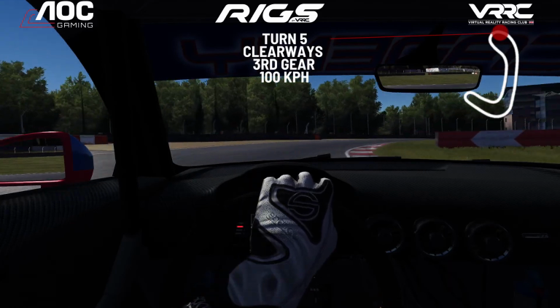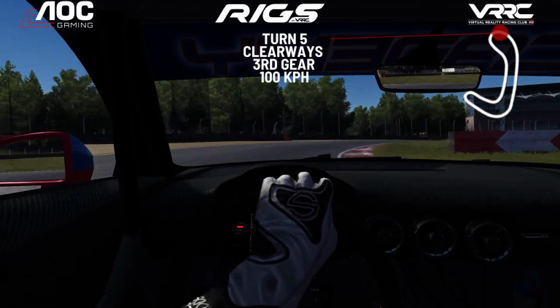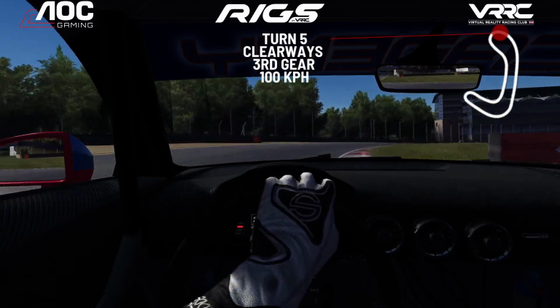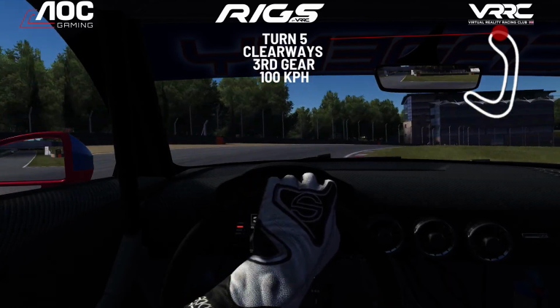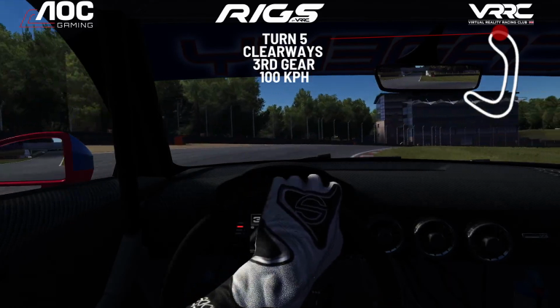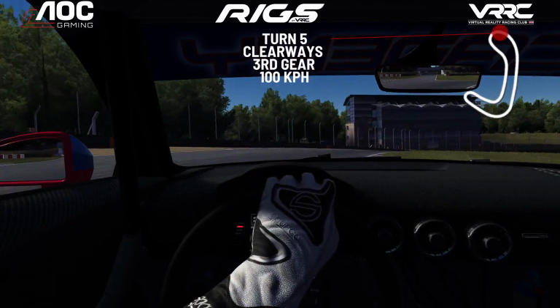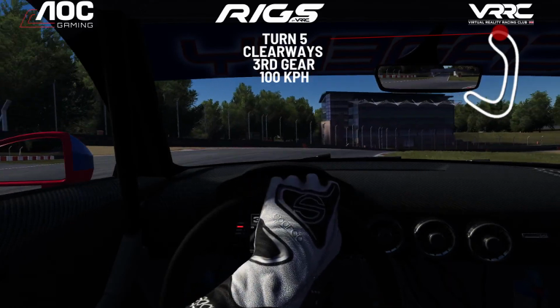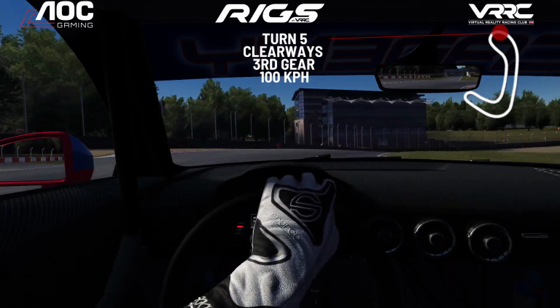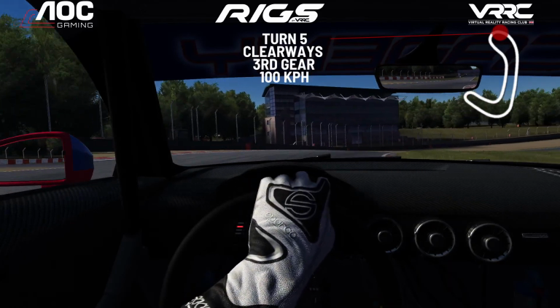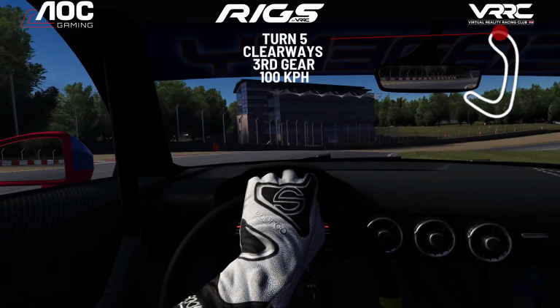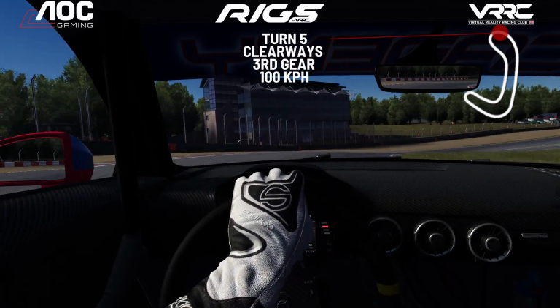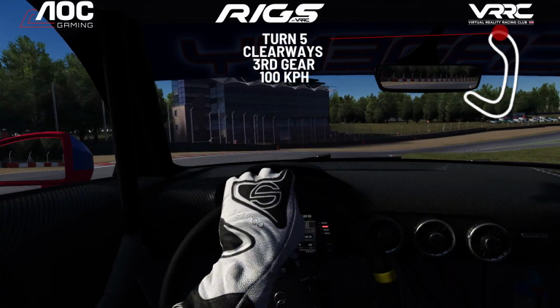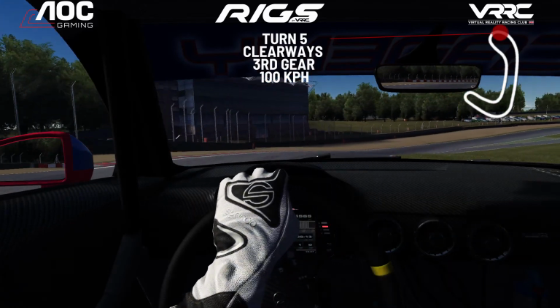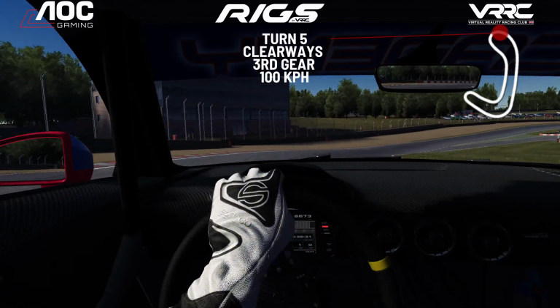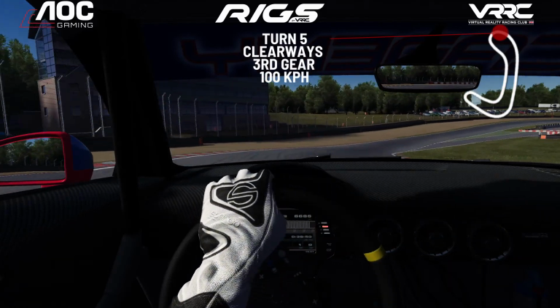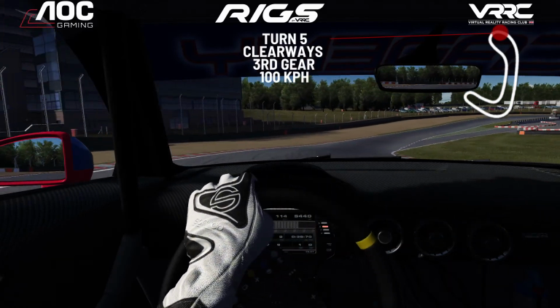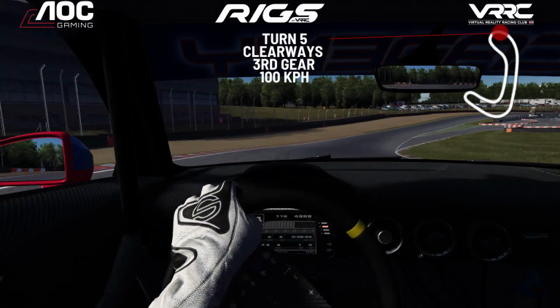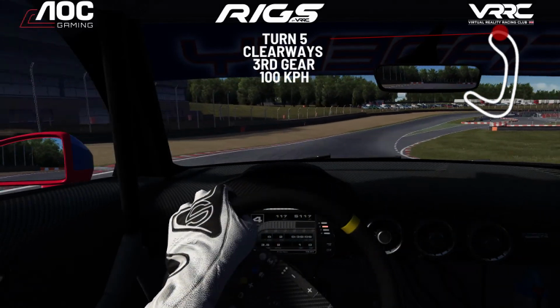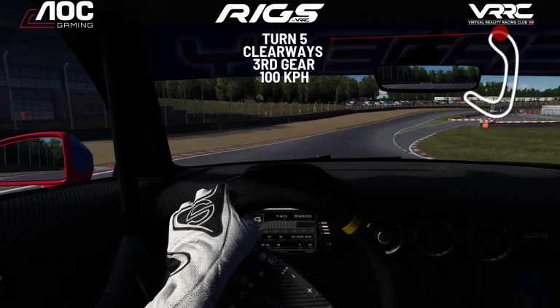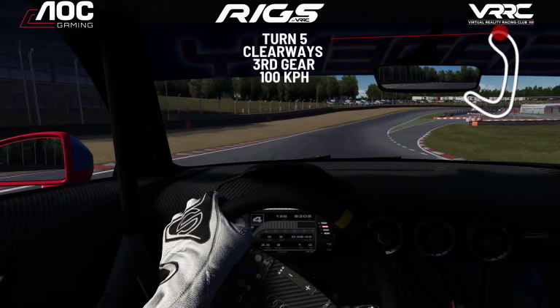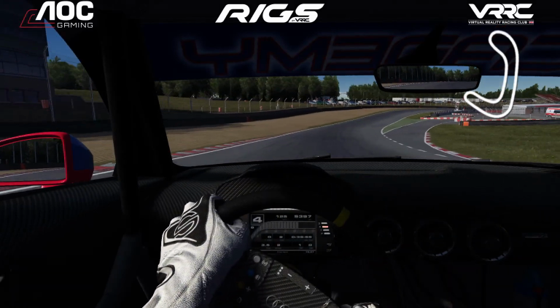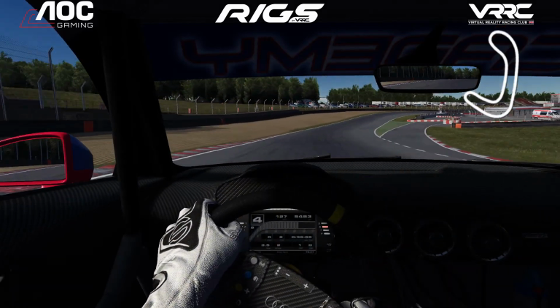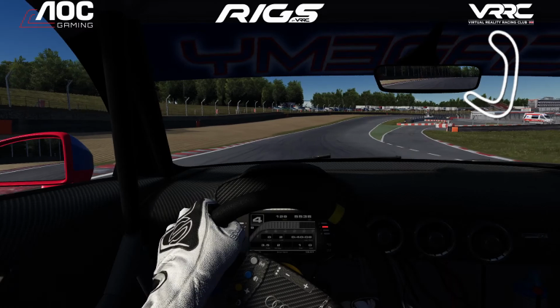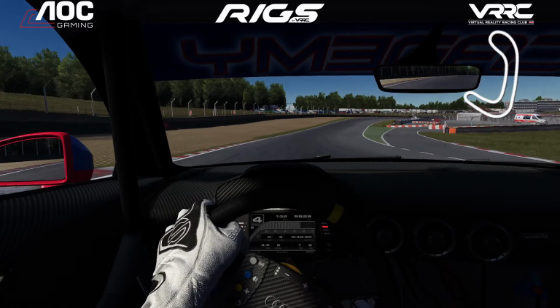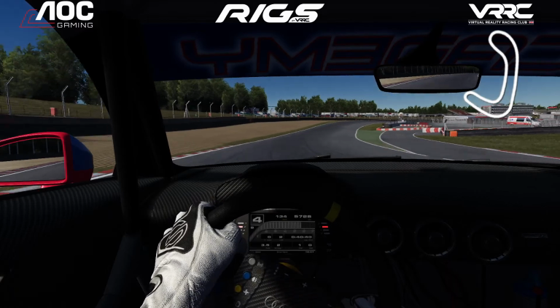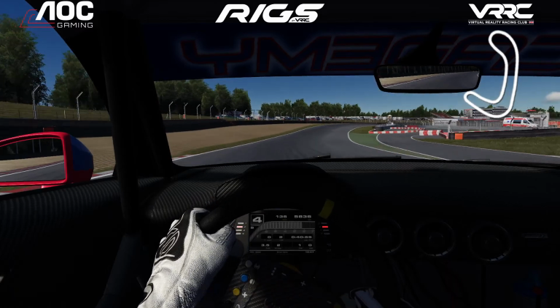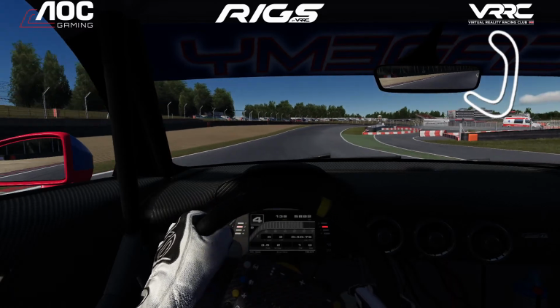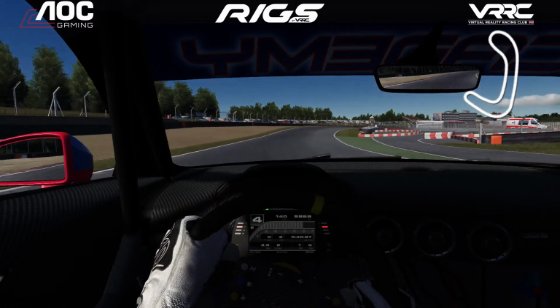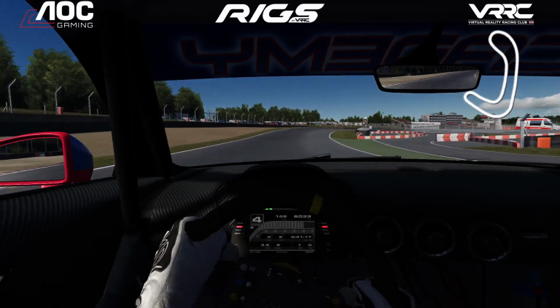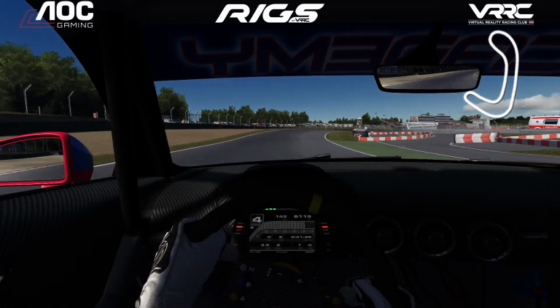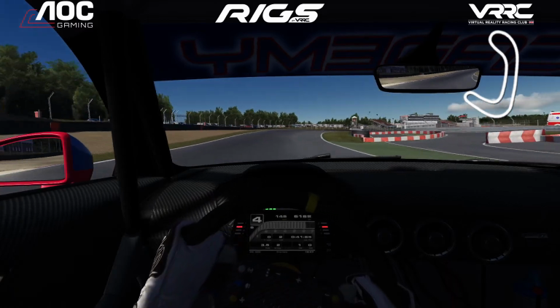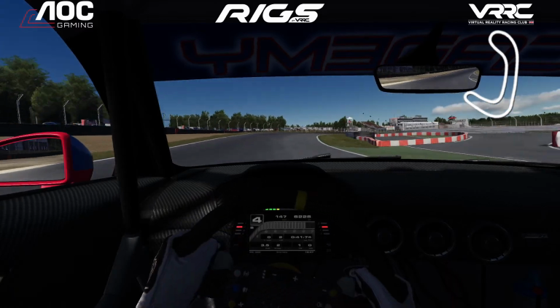Trying to get on the power nice and gentle over the crest, and now driving hard all the way to the line.